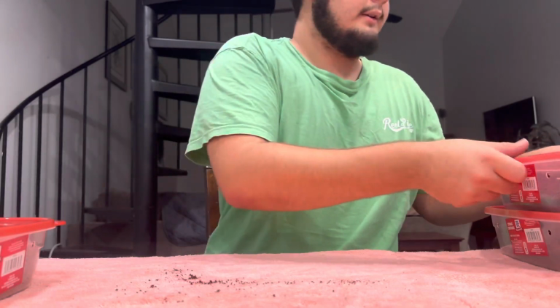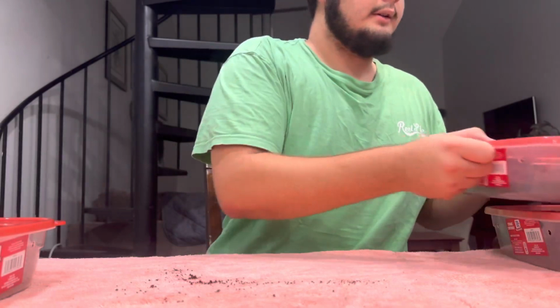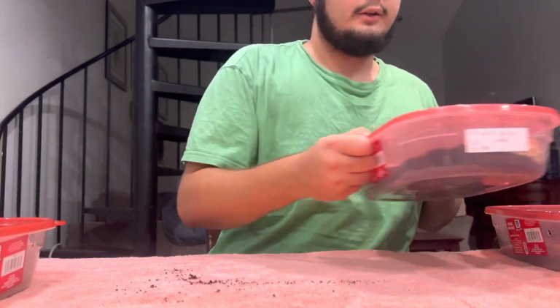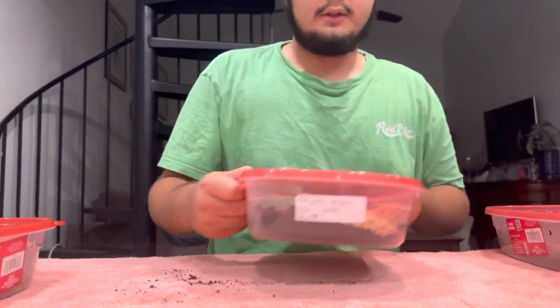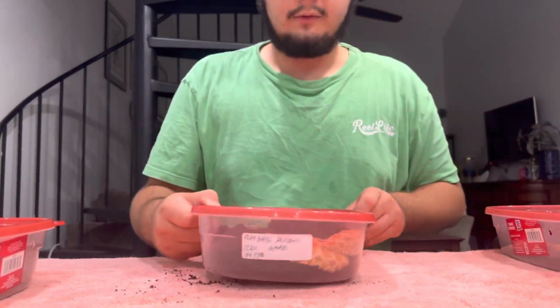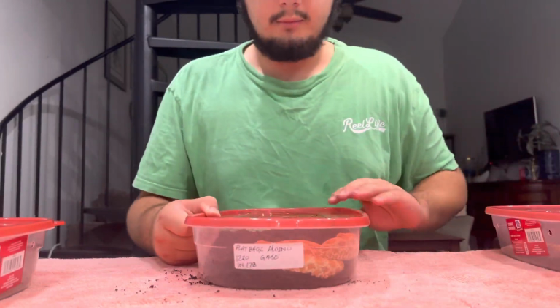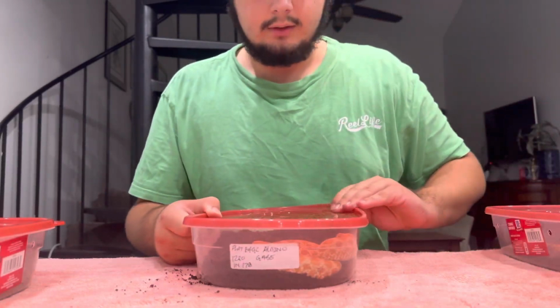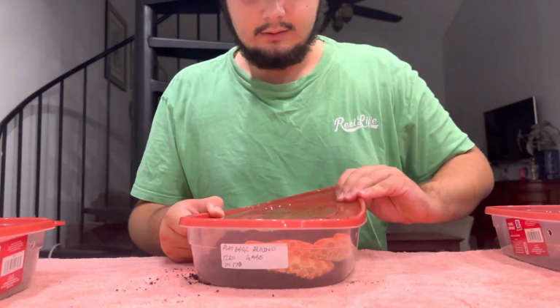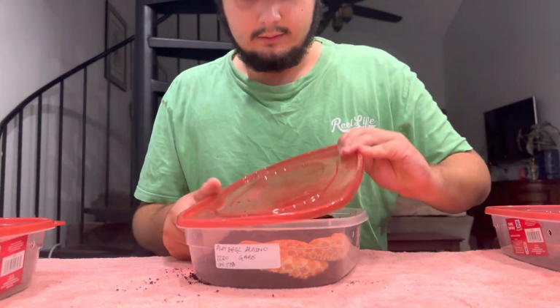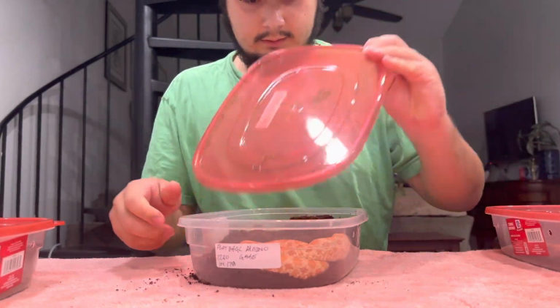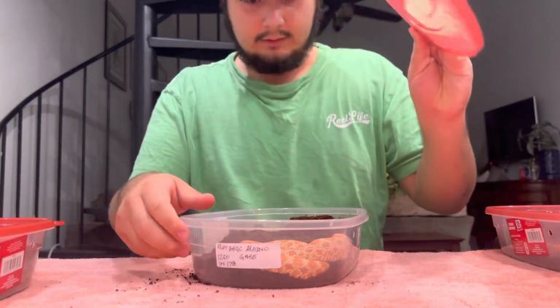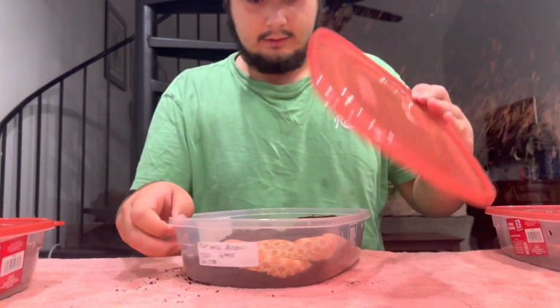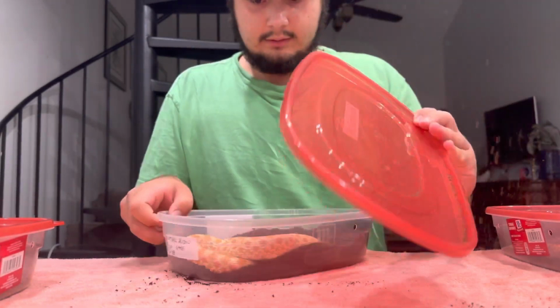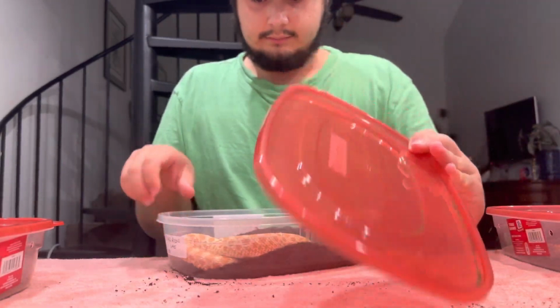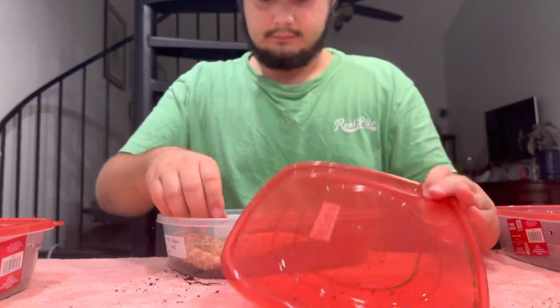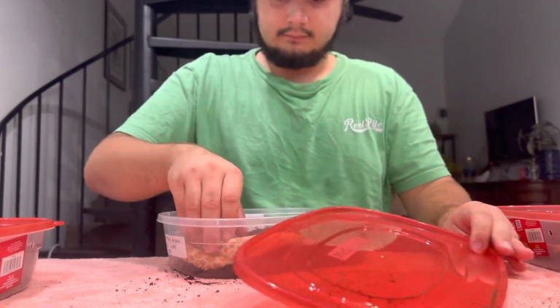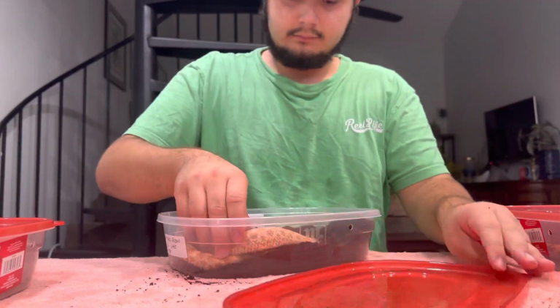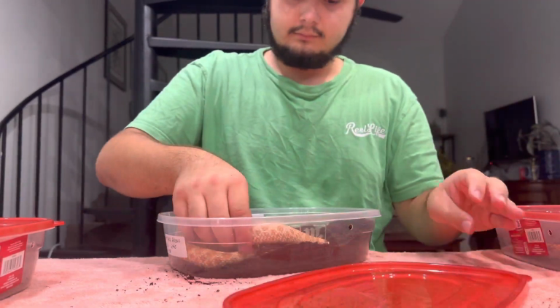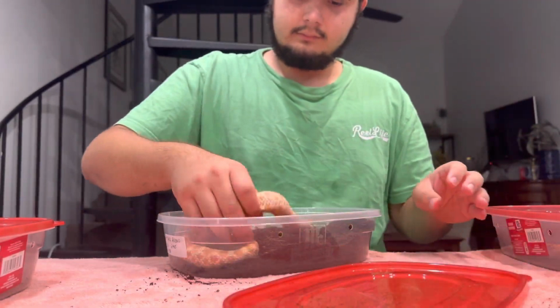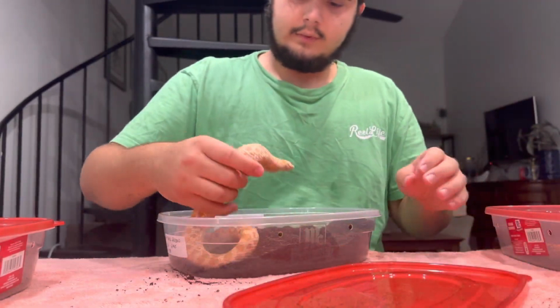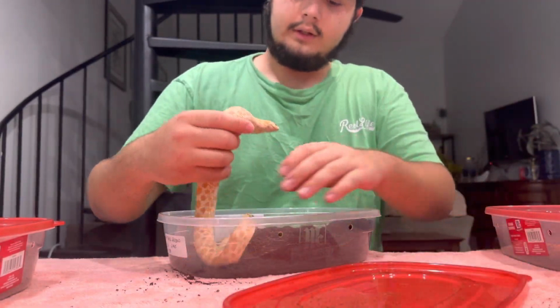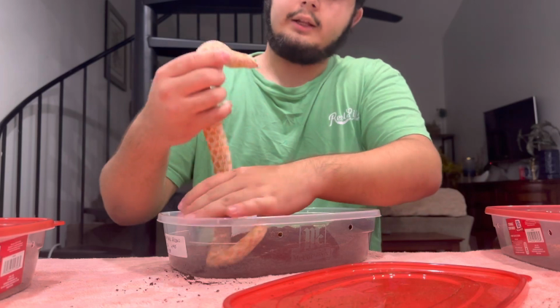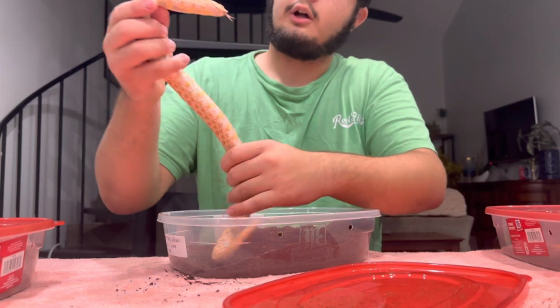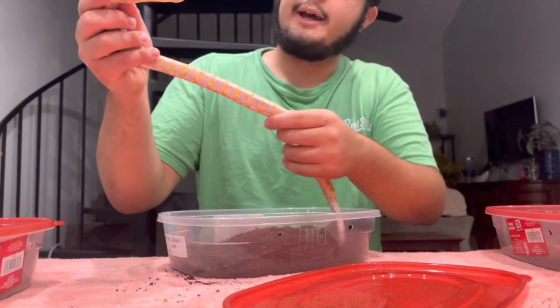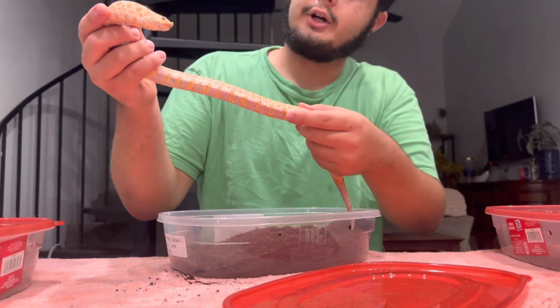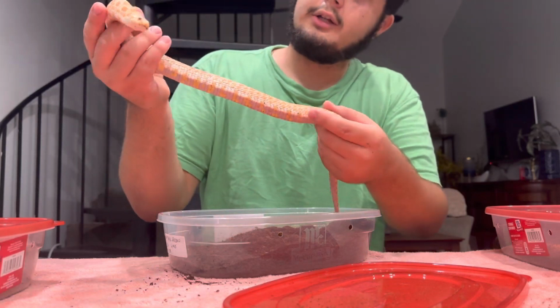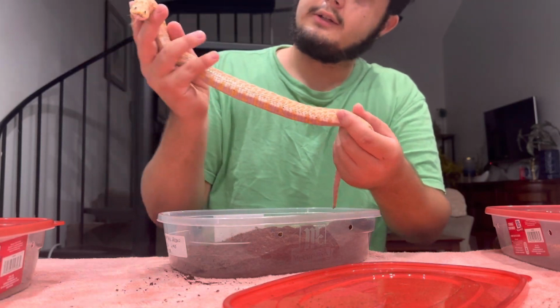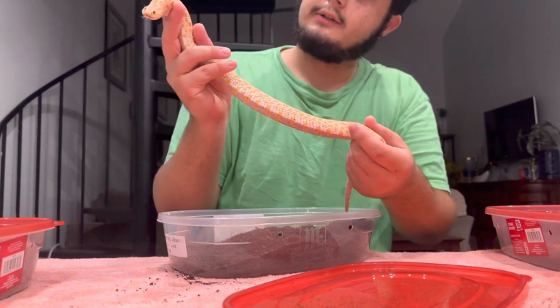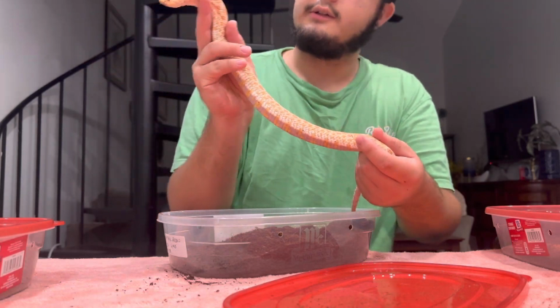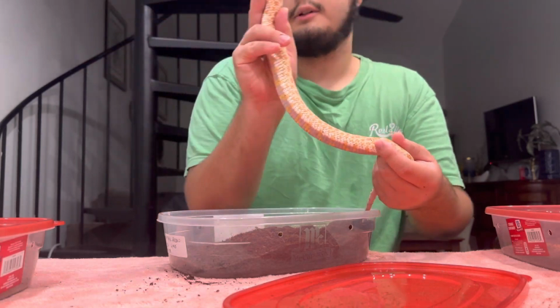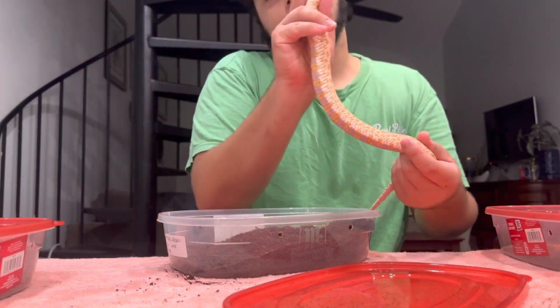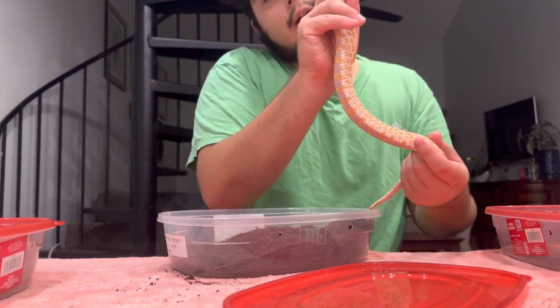Here's another female — a neat little albino girl looking great.